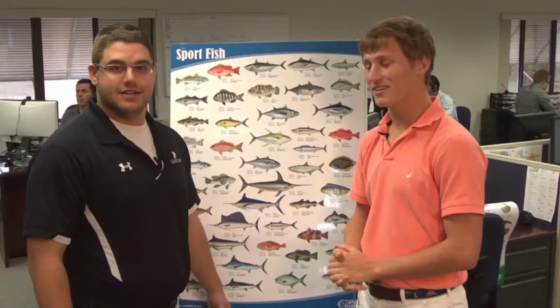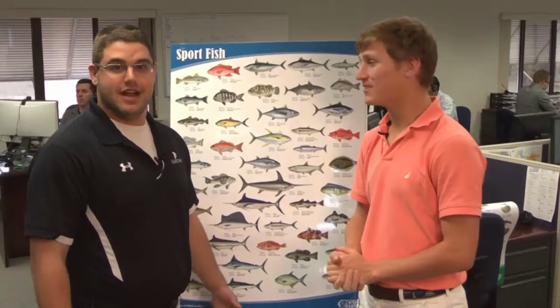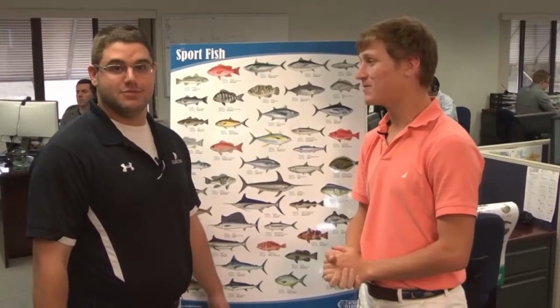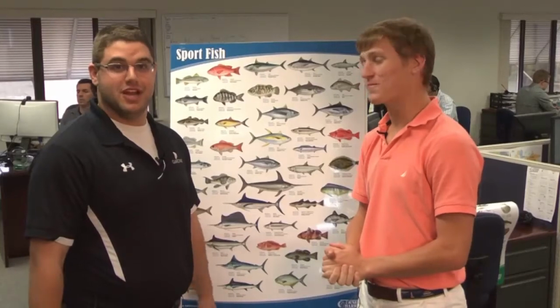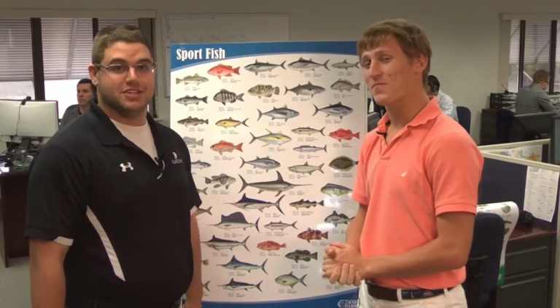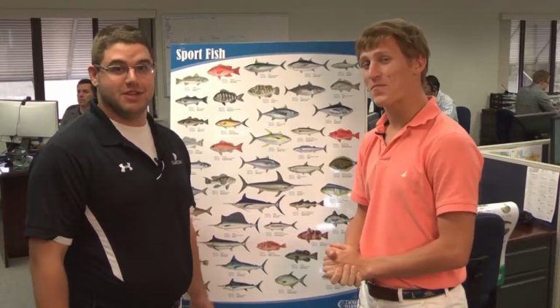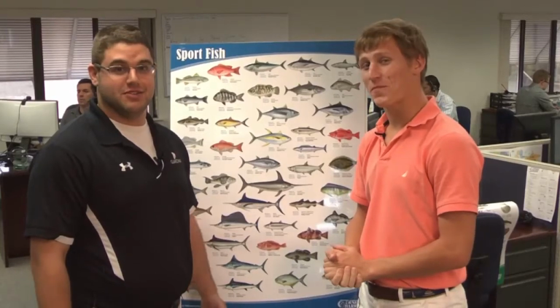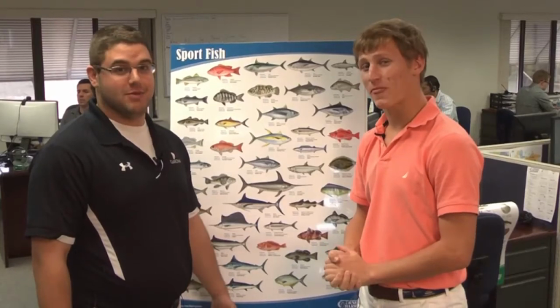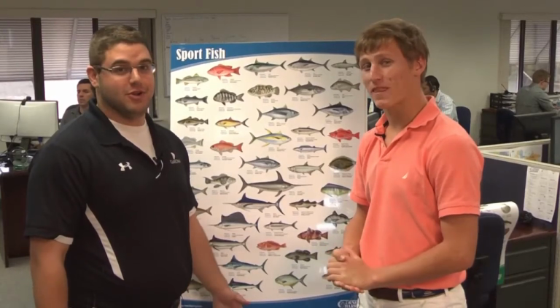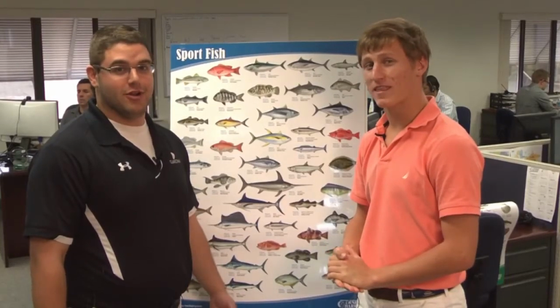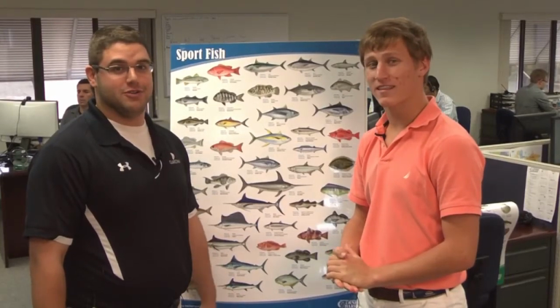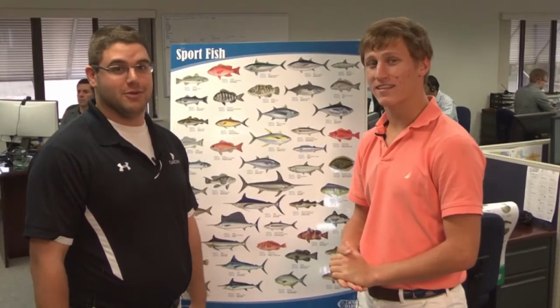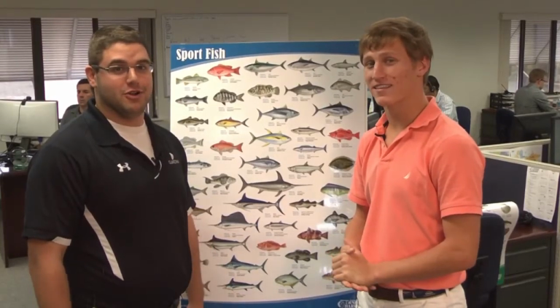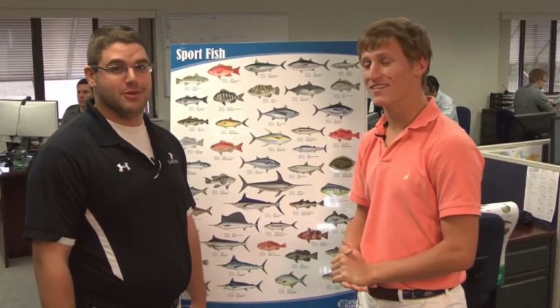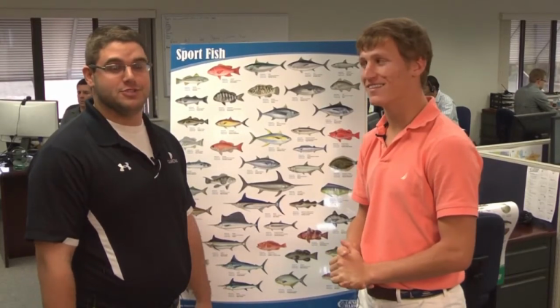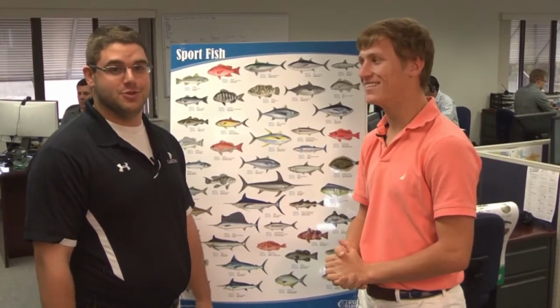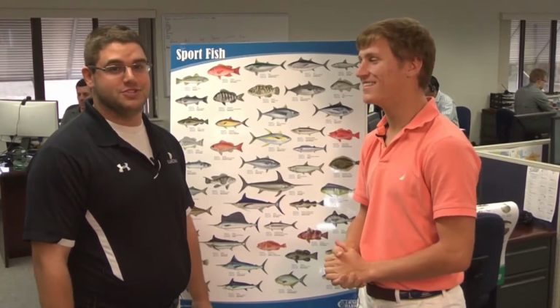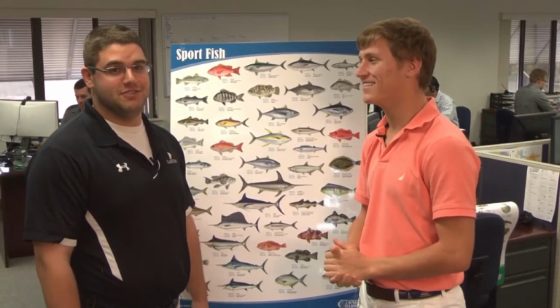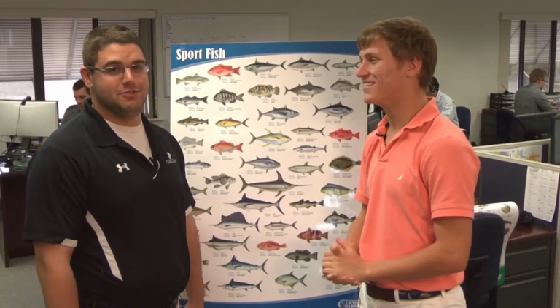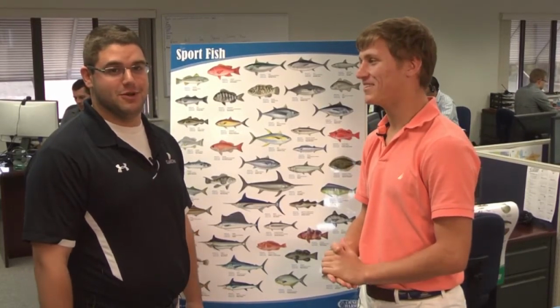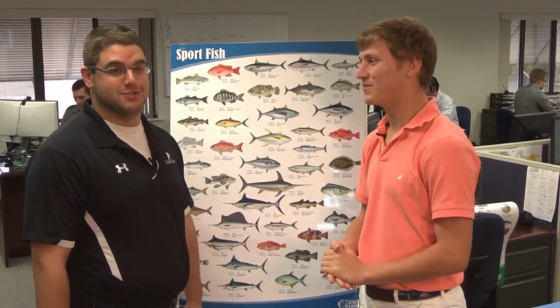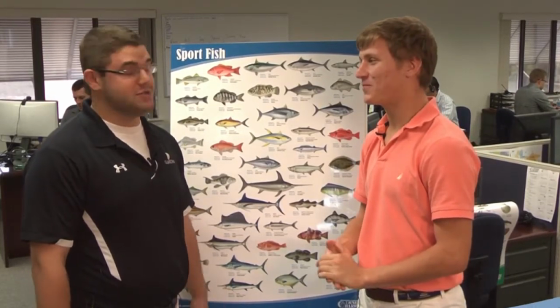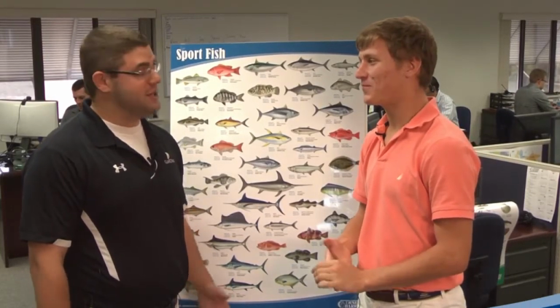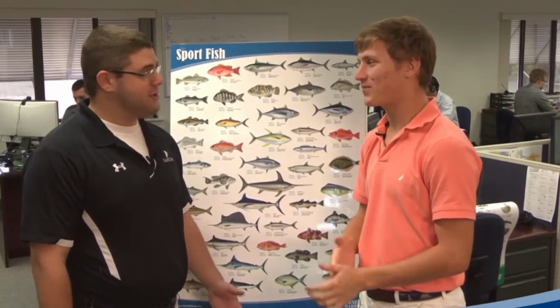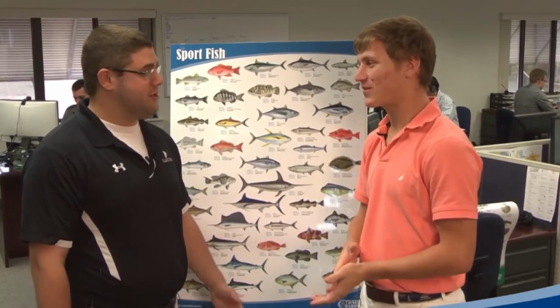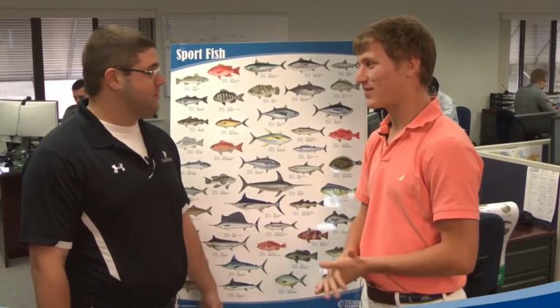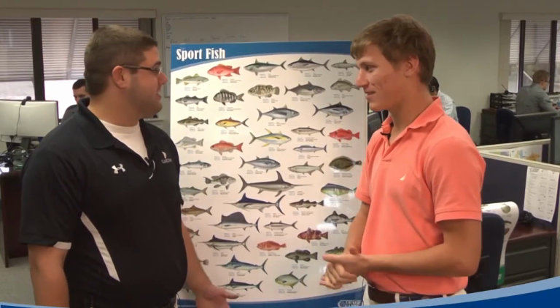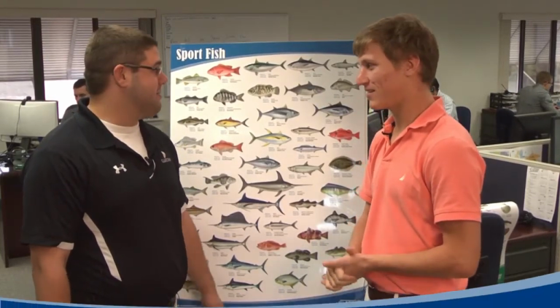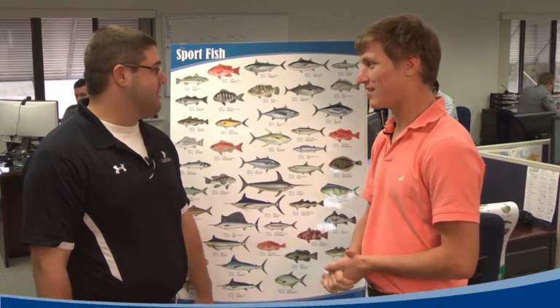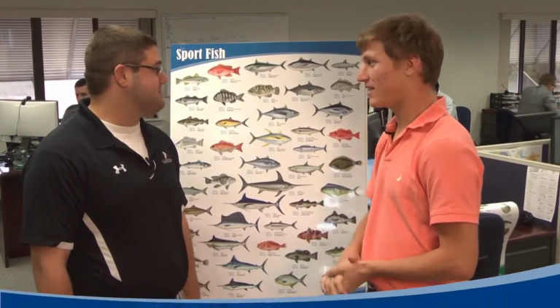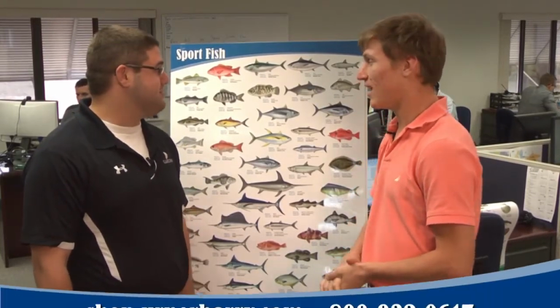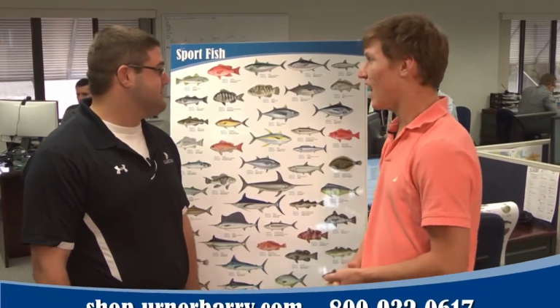Hi, I'm Josh. I'm here today with Carter to talk about Erna Berry's new seafood posters. Carter, what can you tell me about this poster?